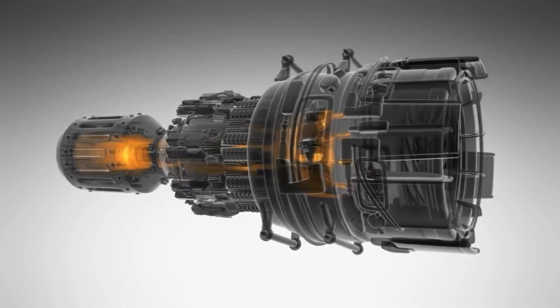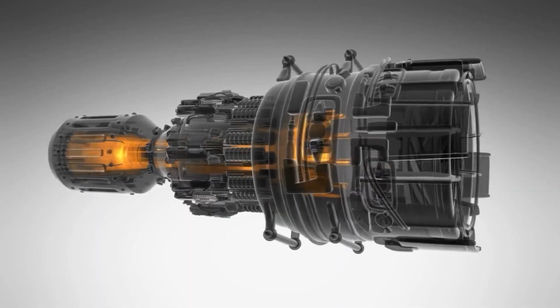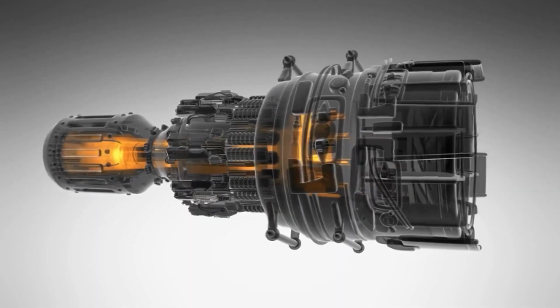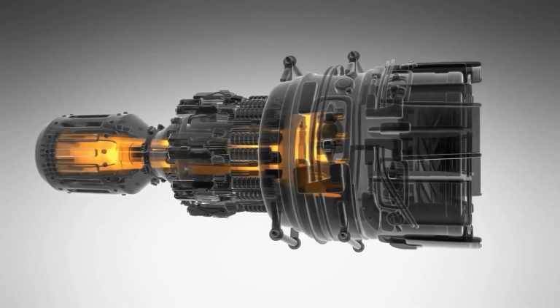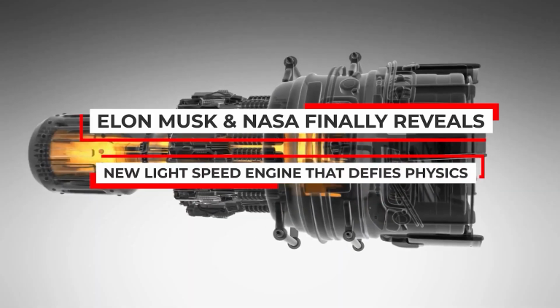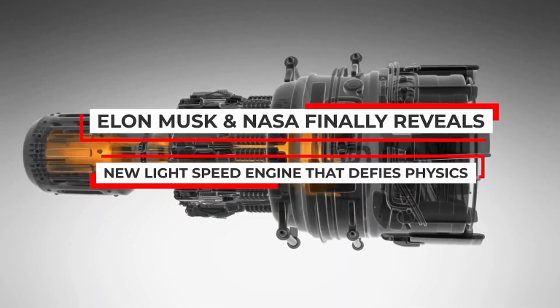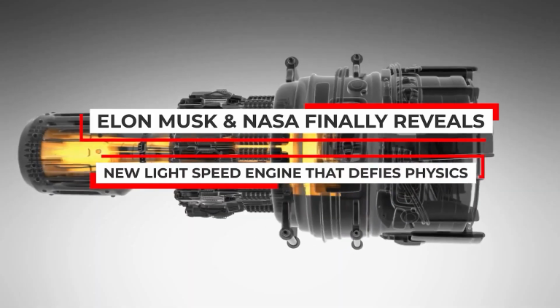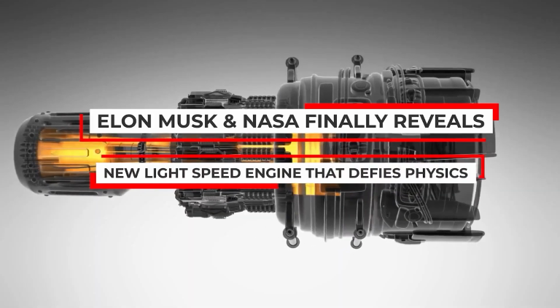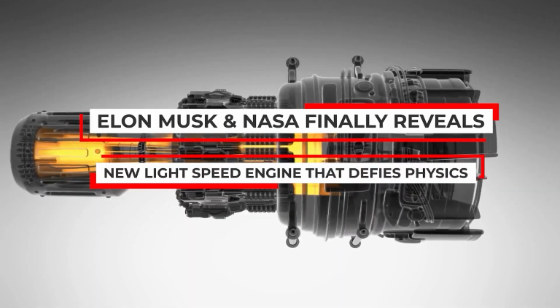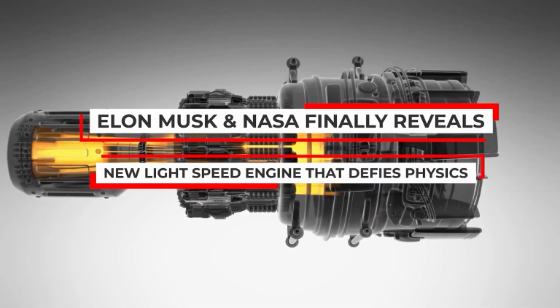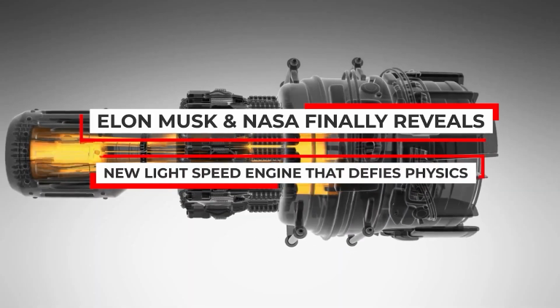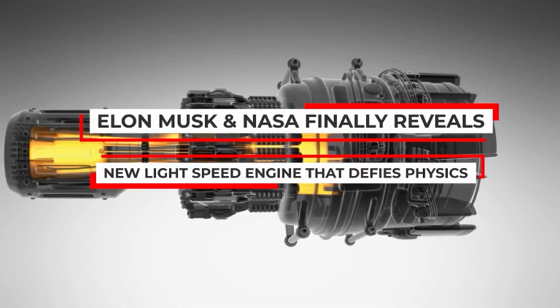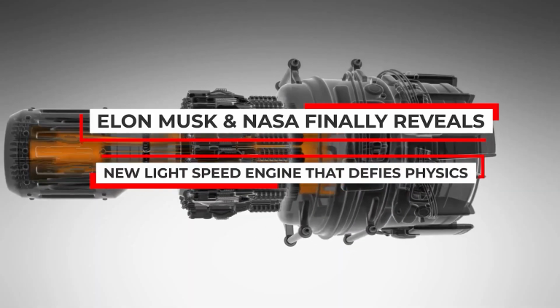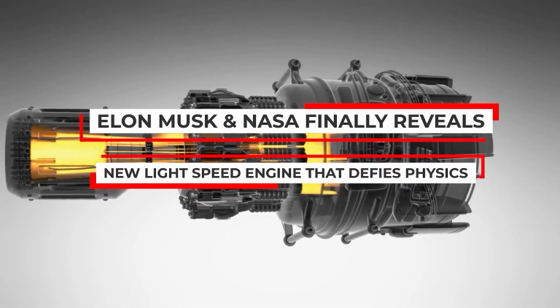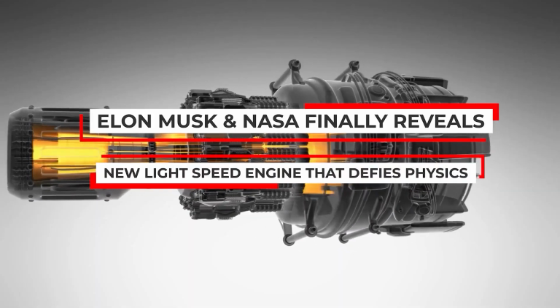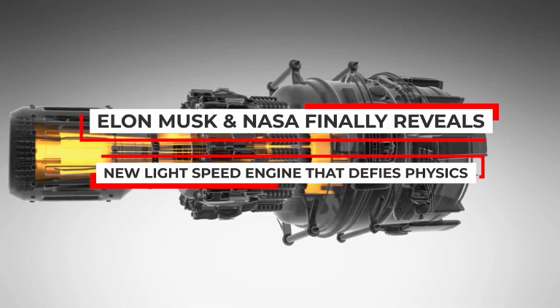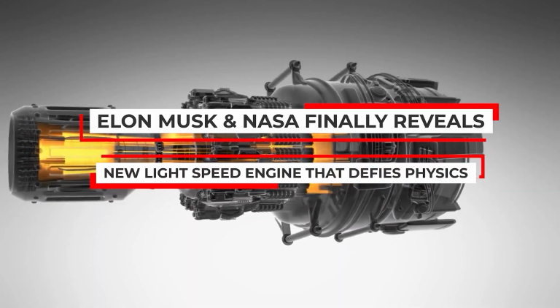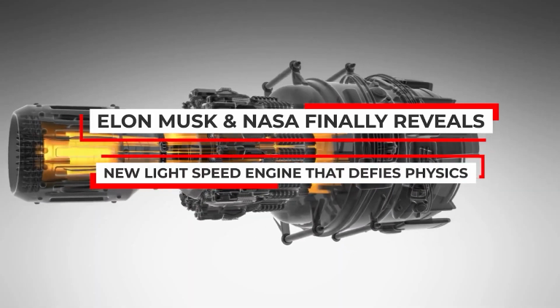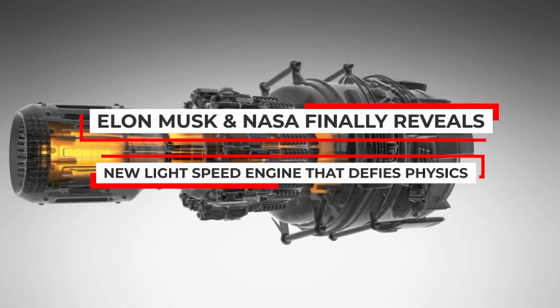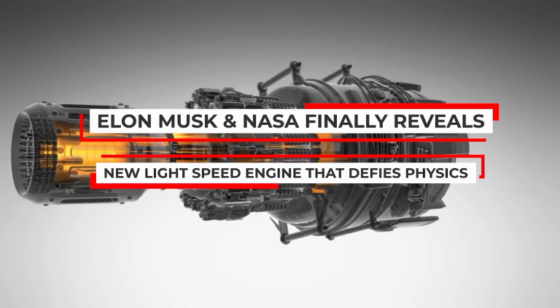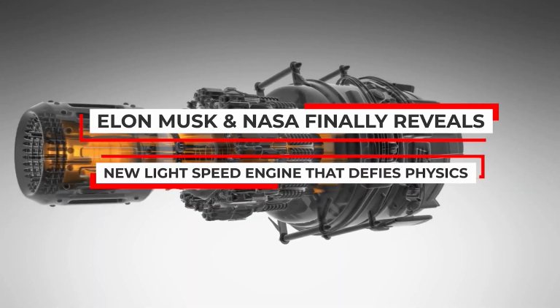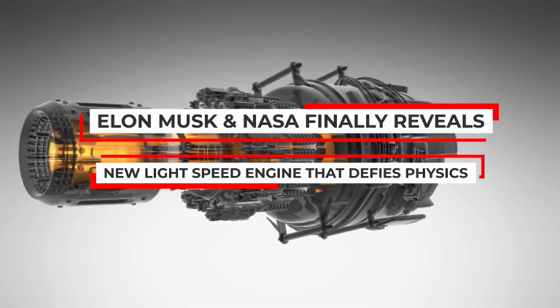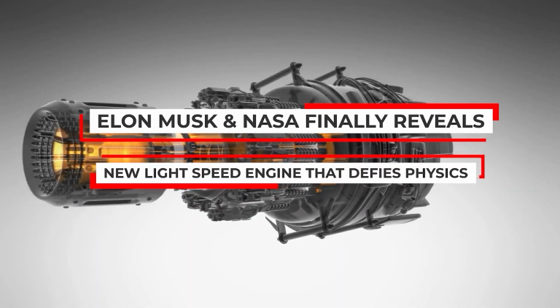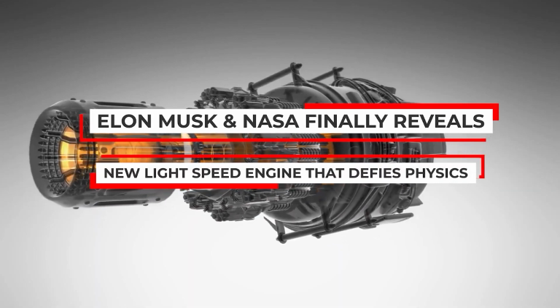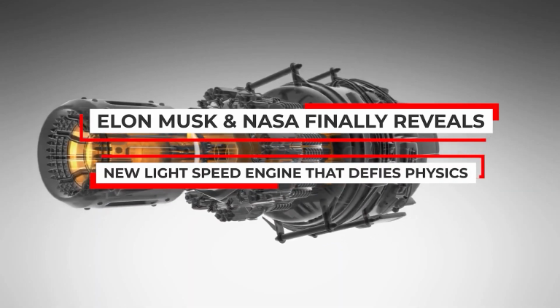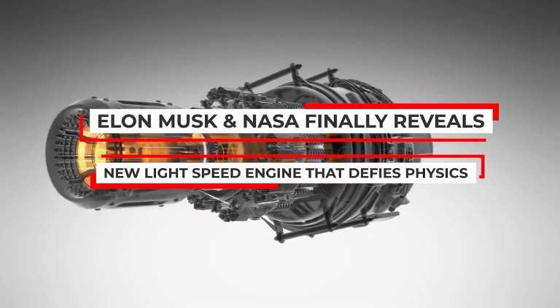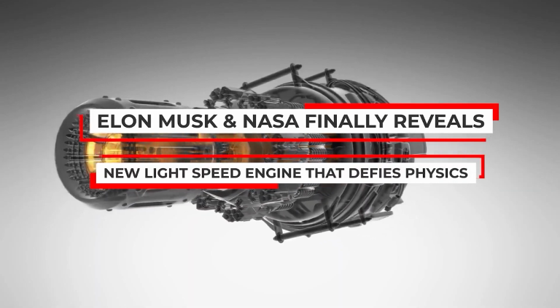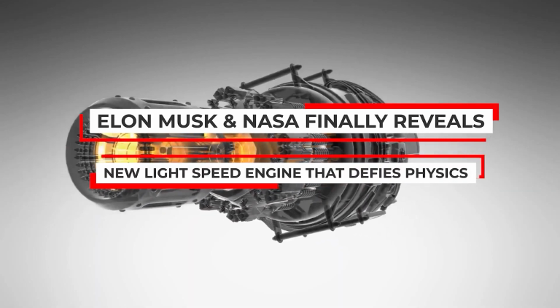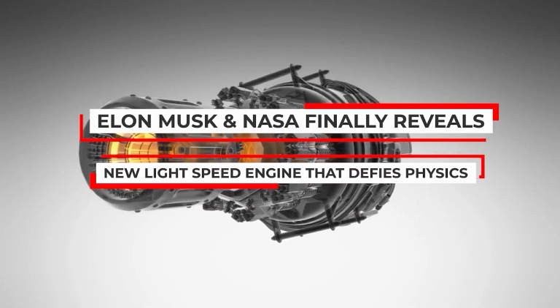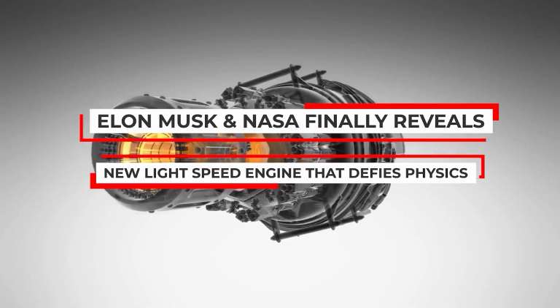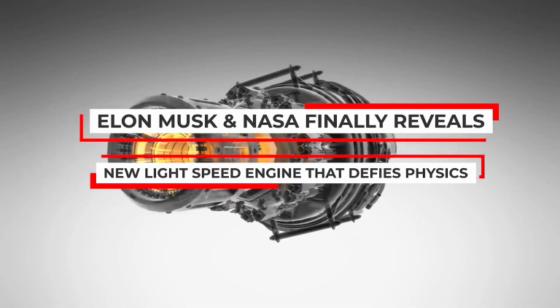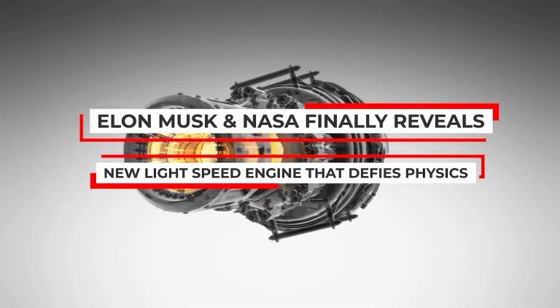Today's video is about Elon Musk and NASA finally revealing a new light speed engine that defies physics.